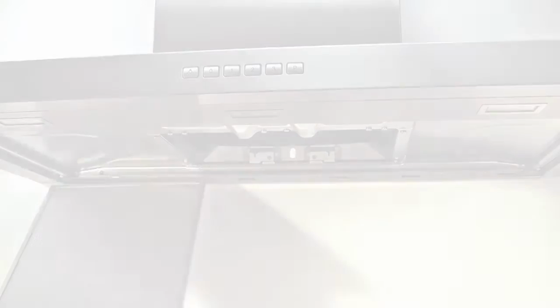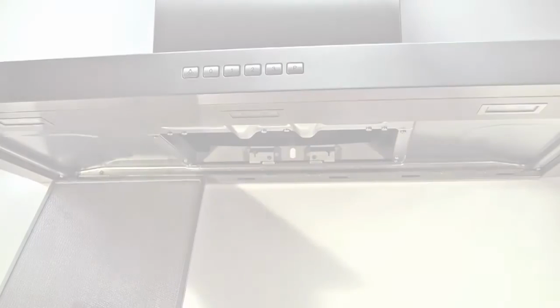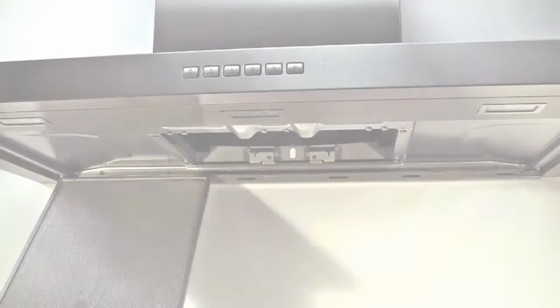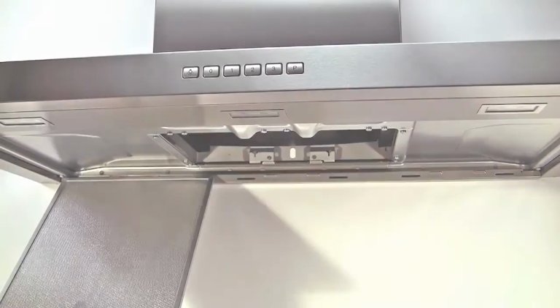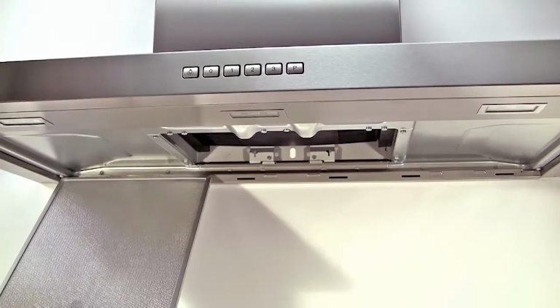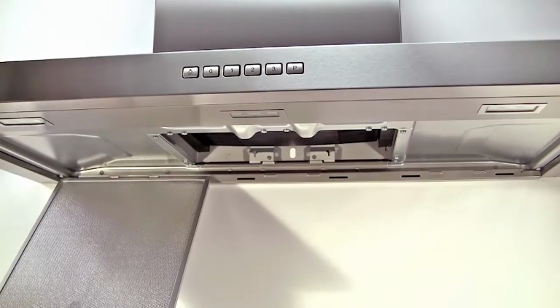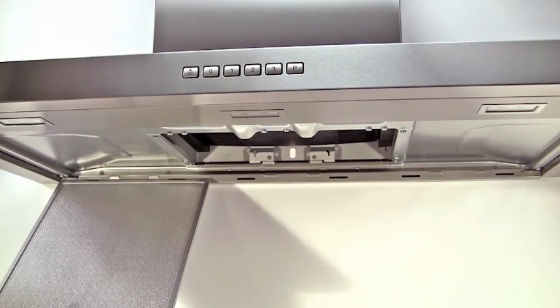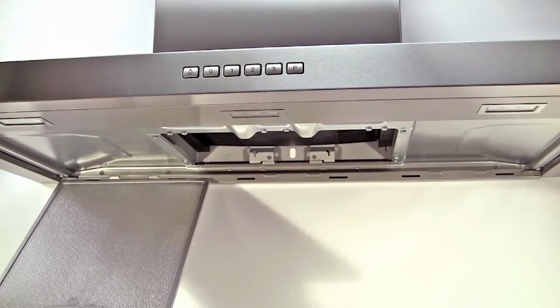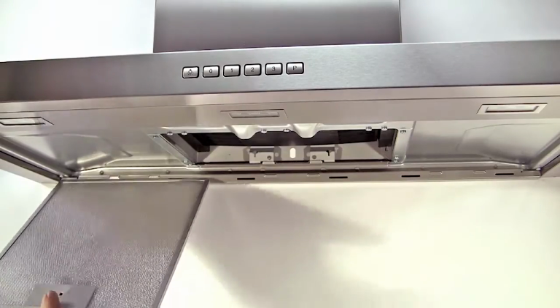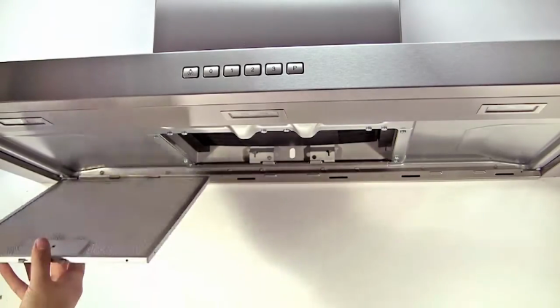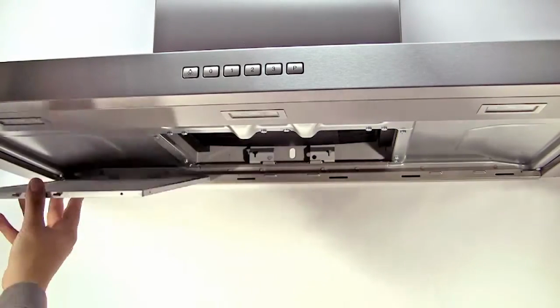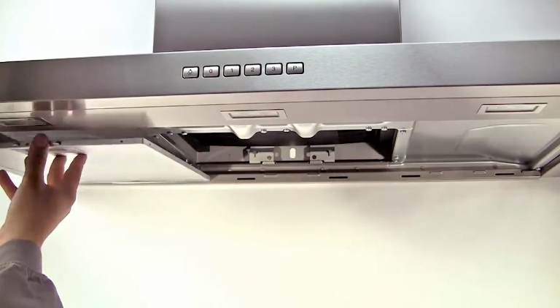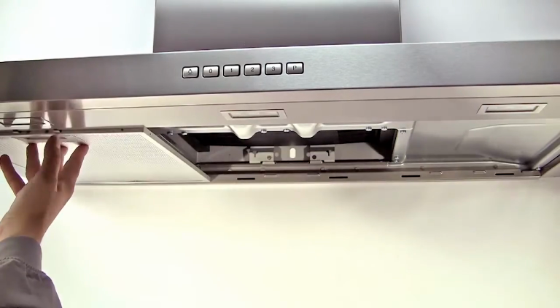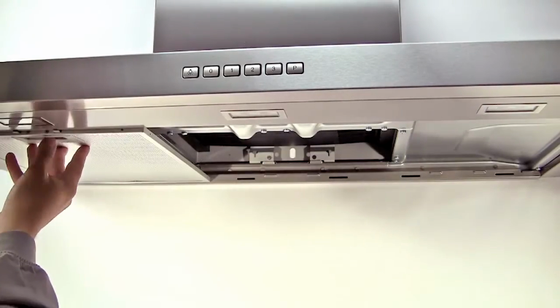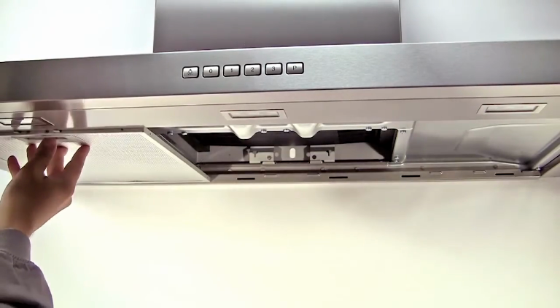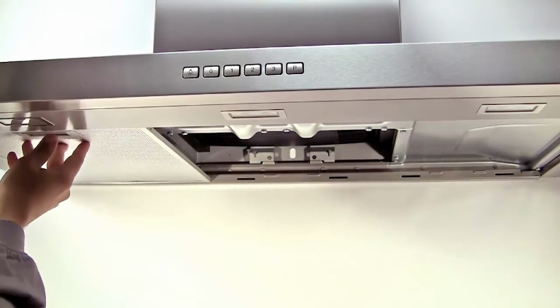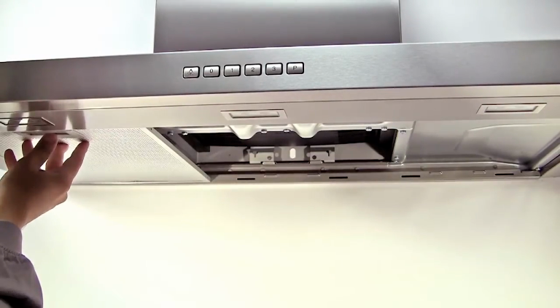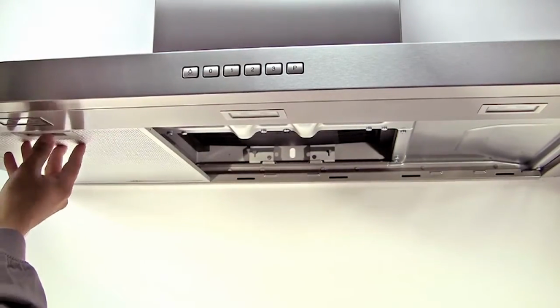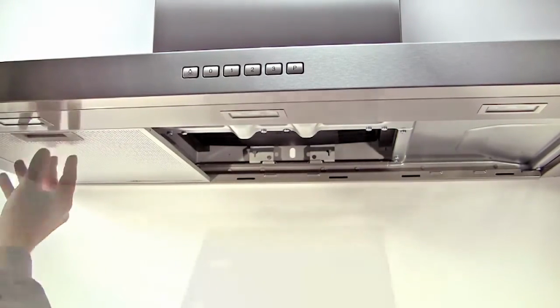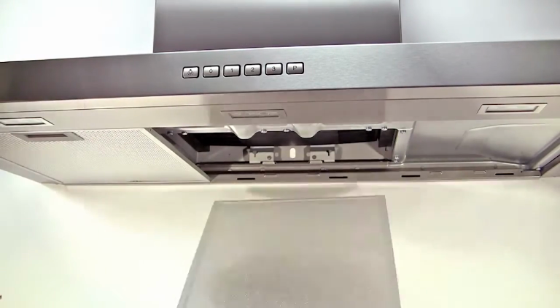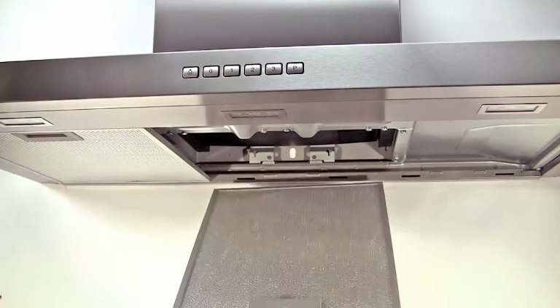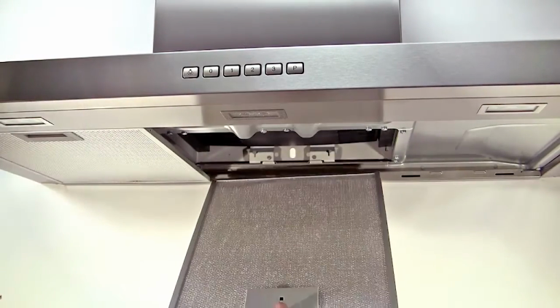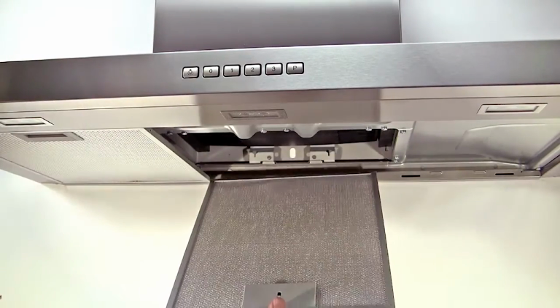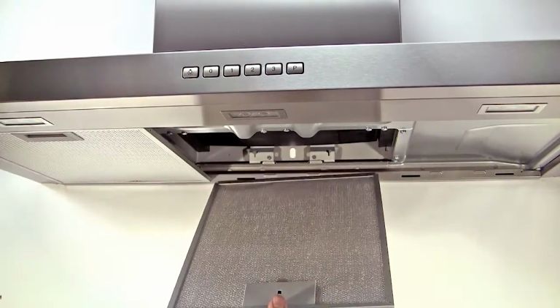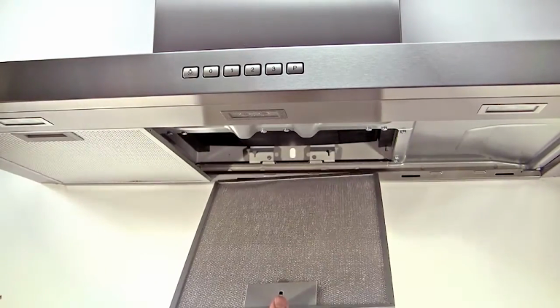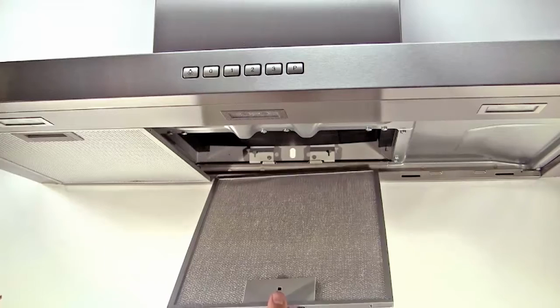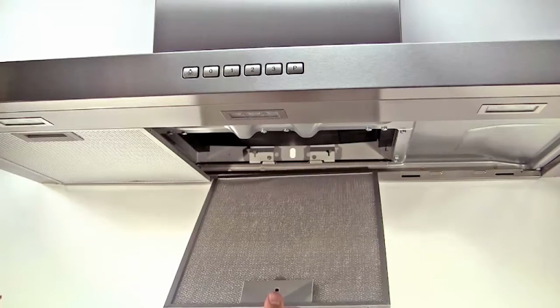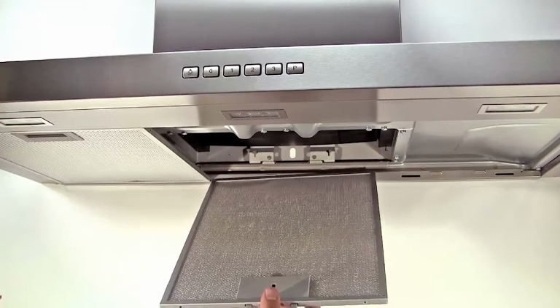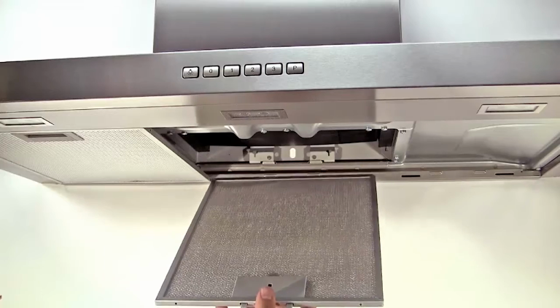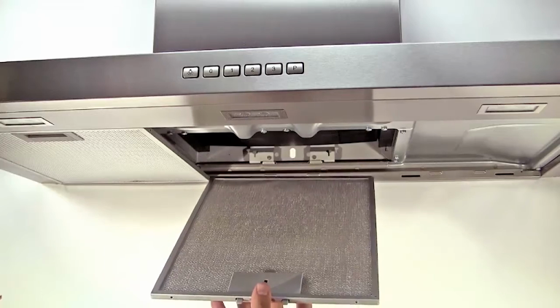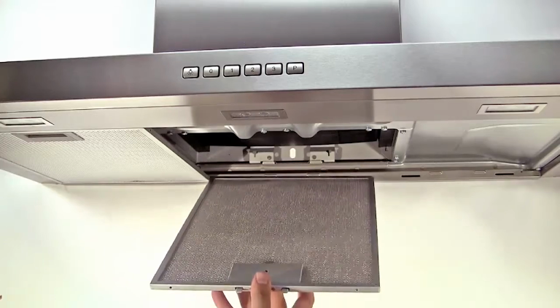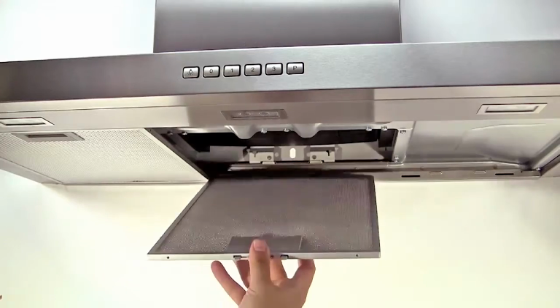The filters can be cleaned in the sink, but you can also buy new ones if the filters are old and filled with grease.